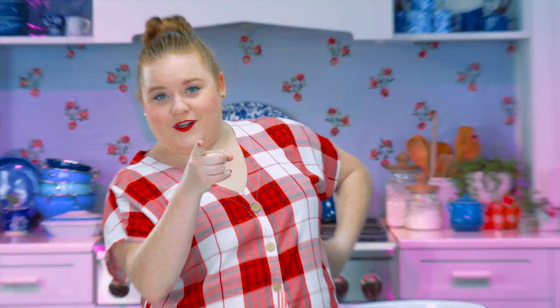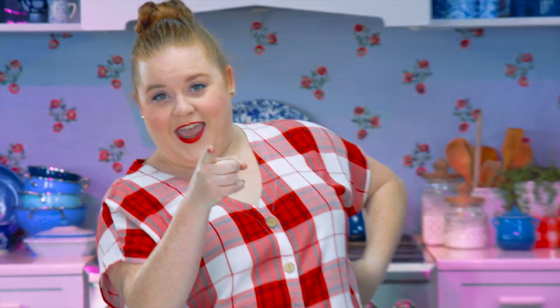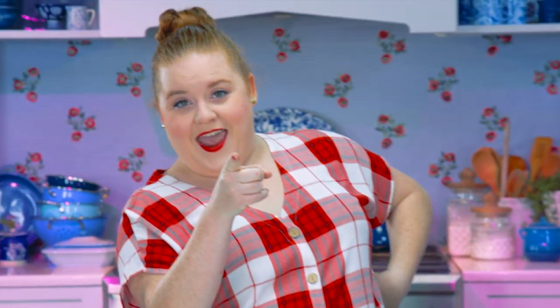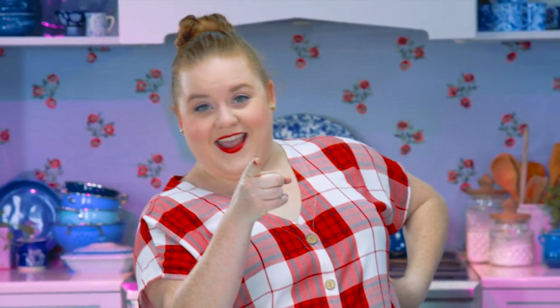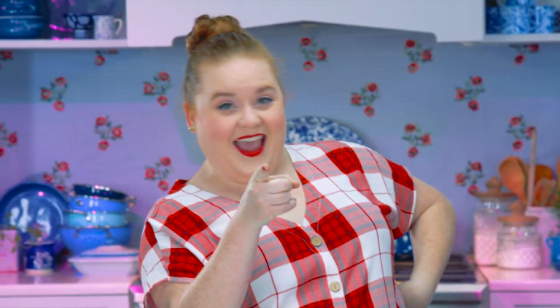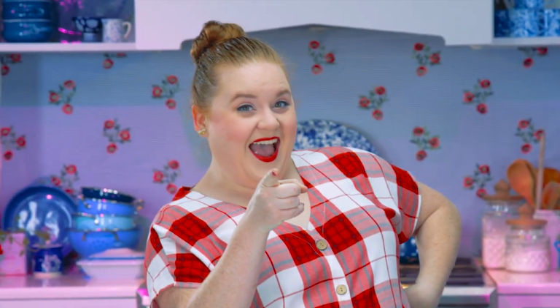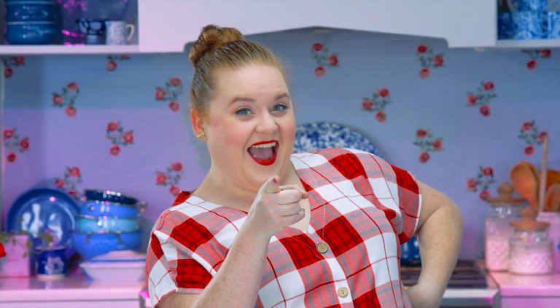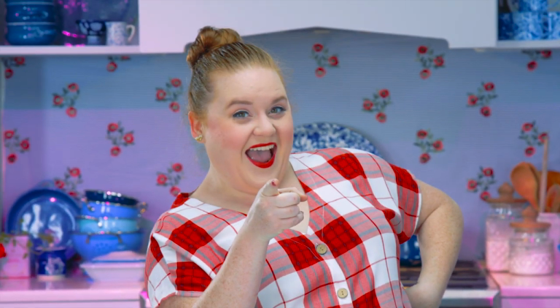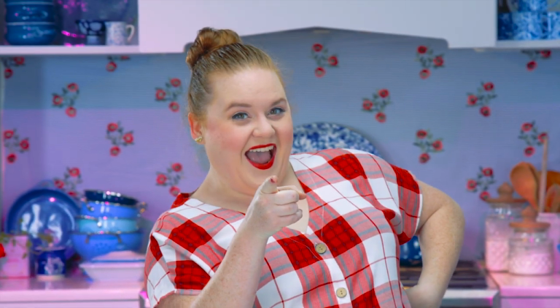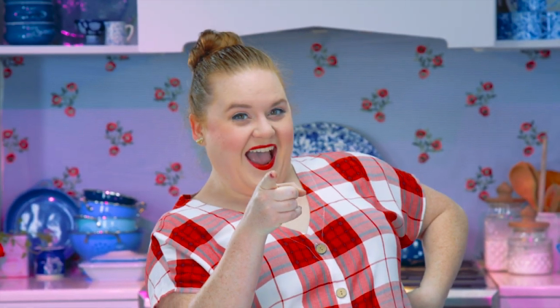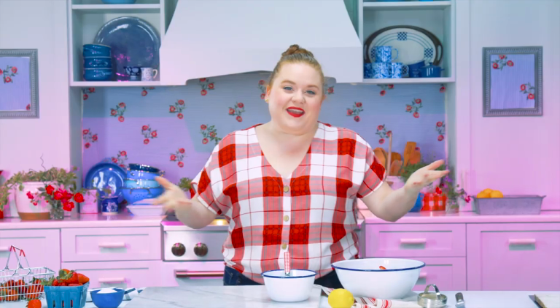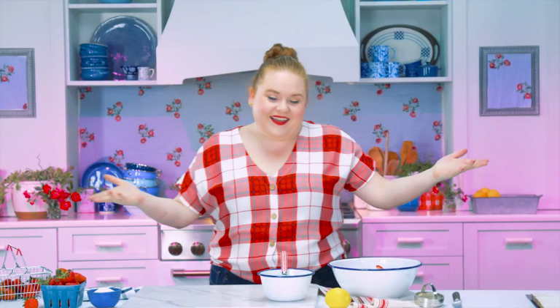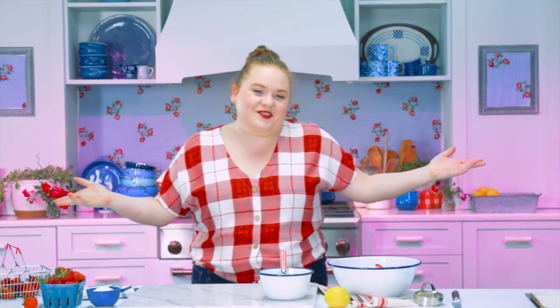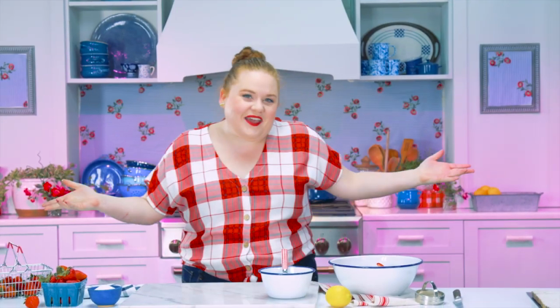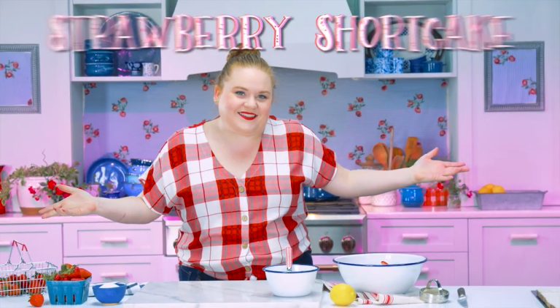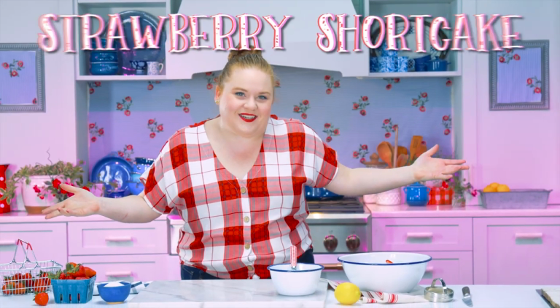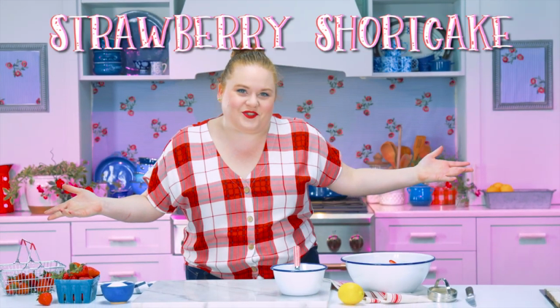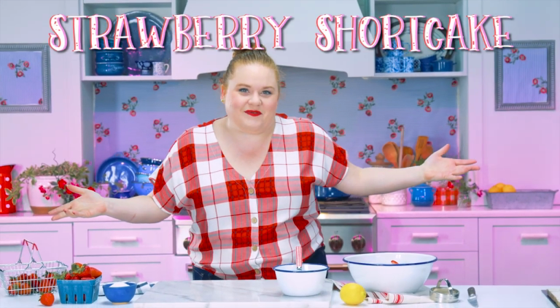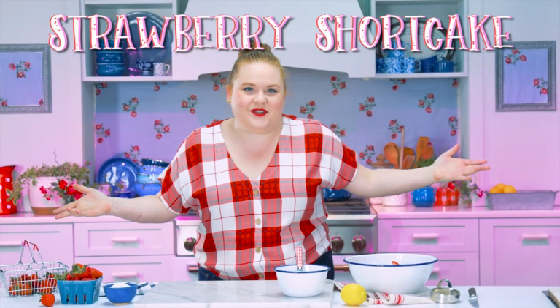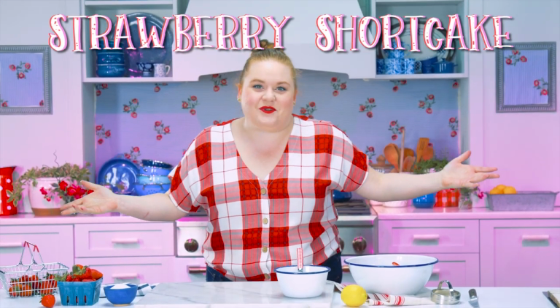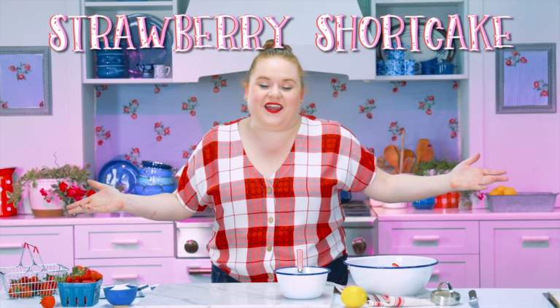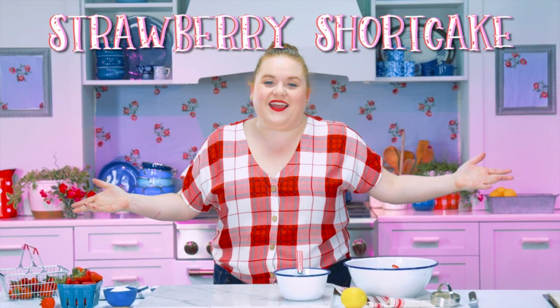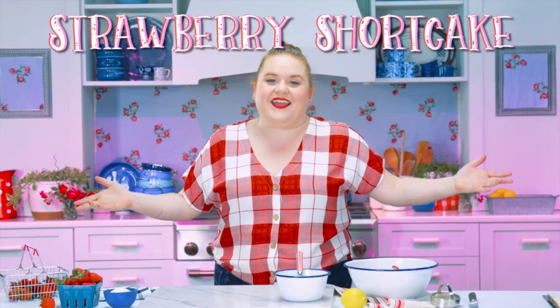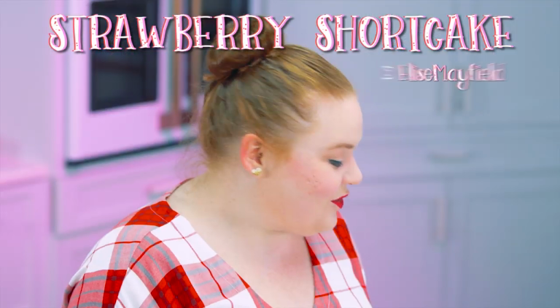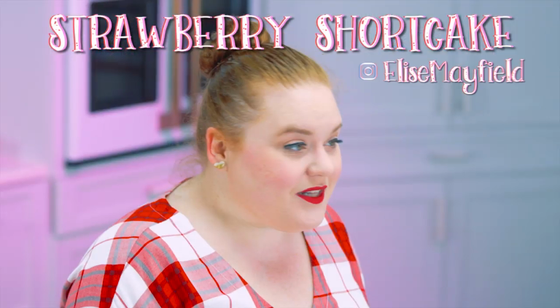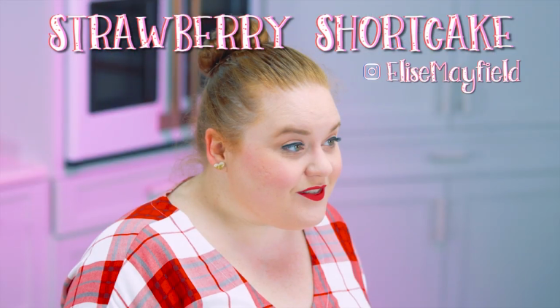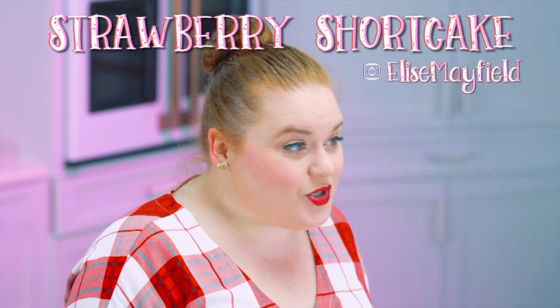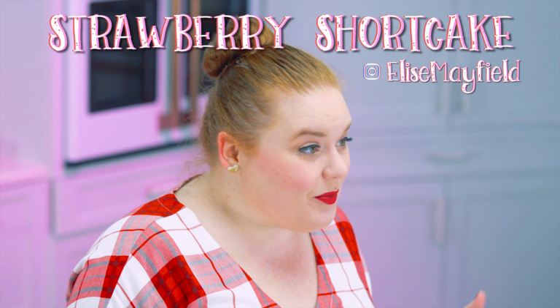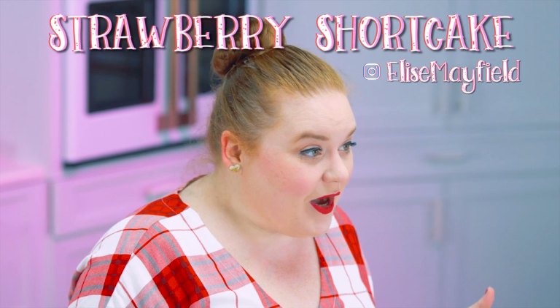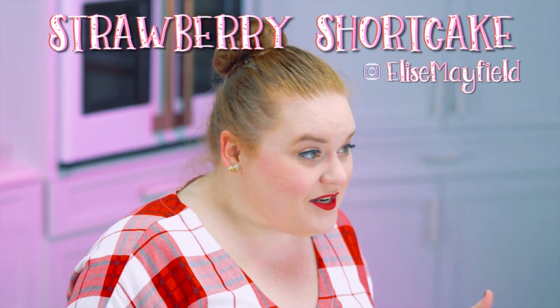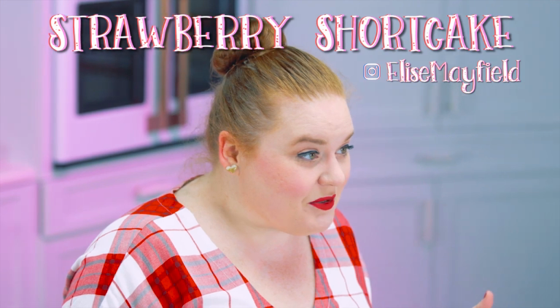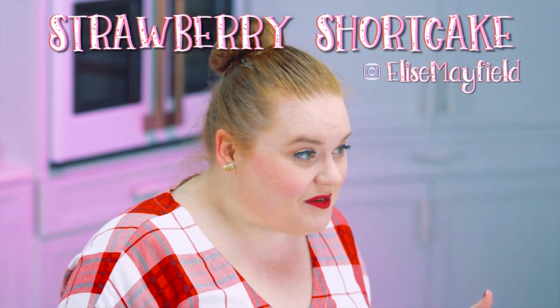Shortcake! Today we are making, you guessed it, strawberry shortcake. So let's jump right into it.